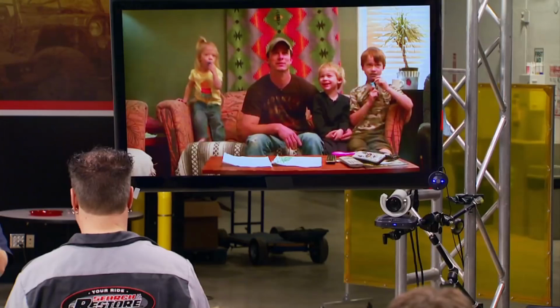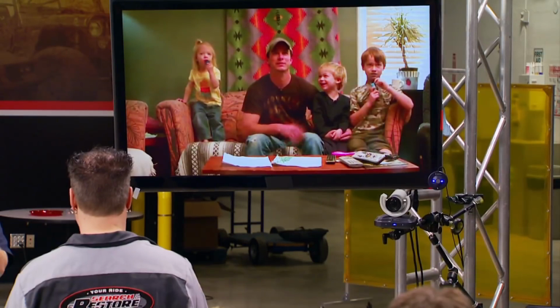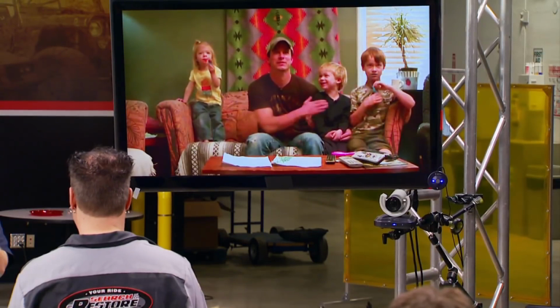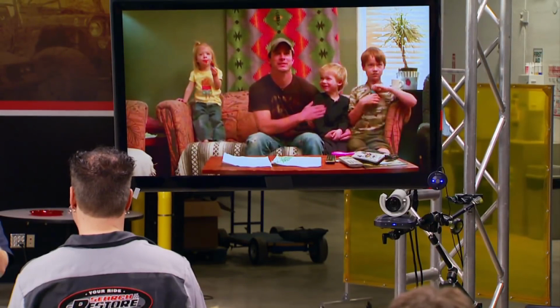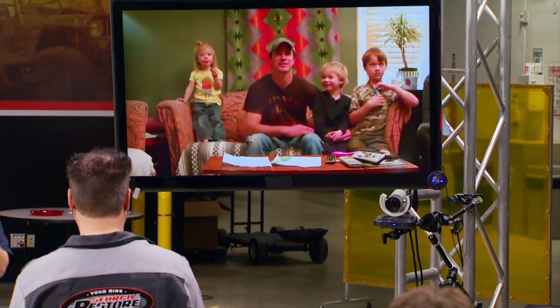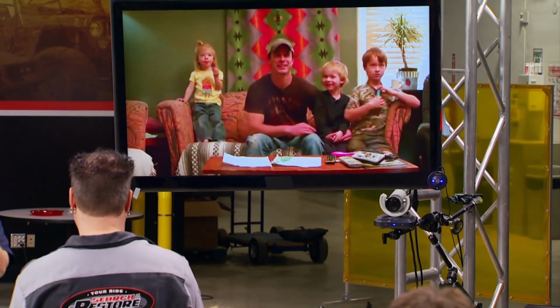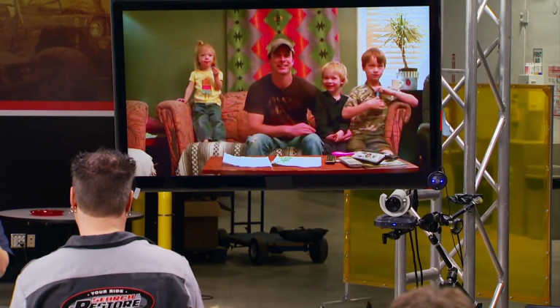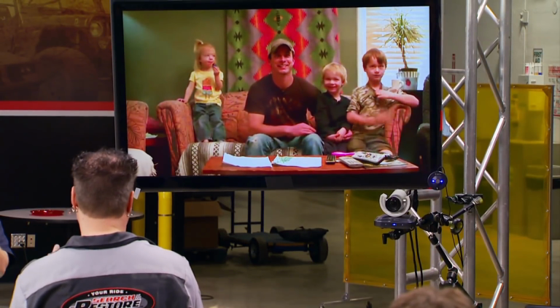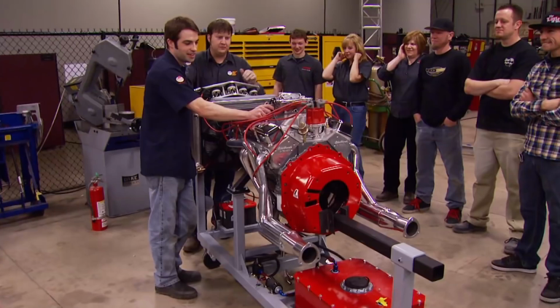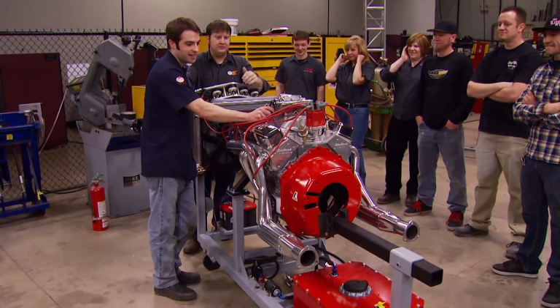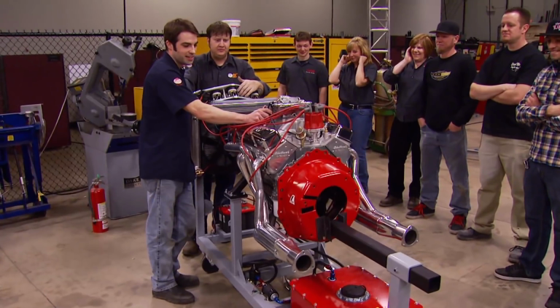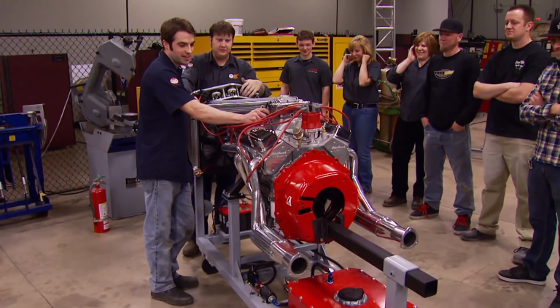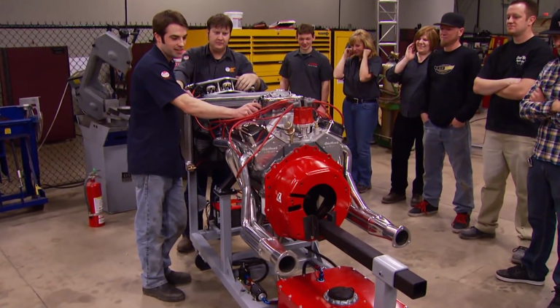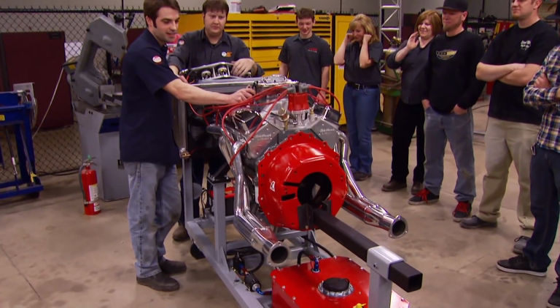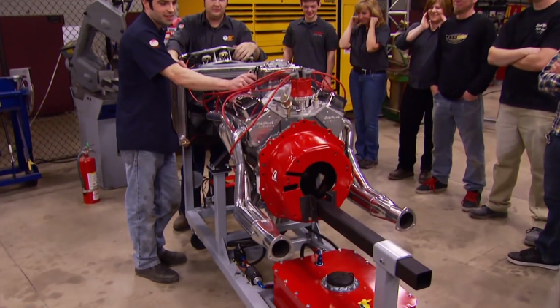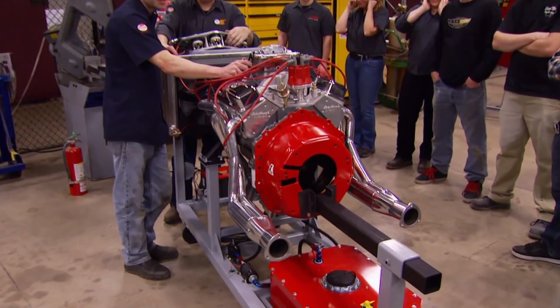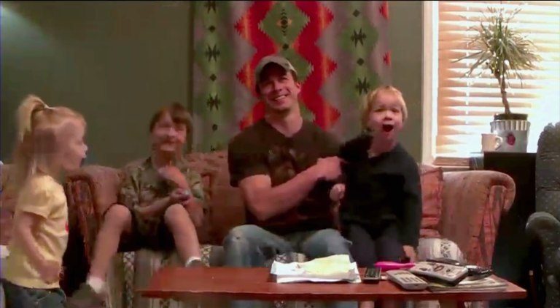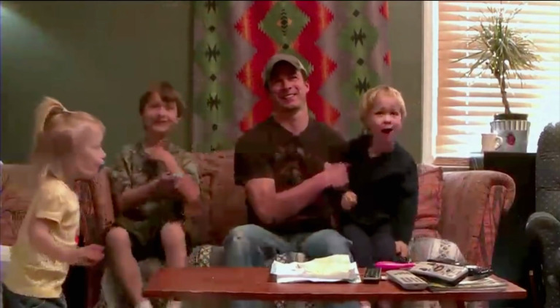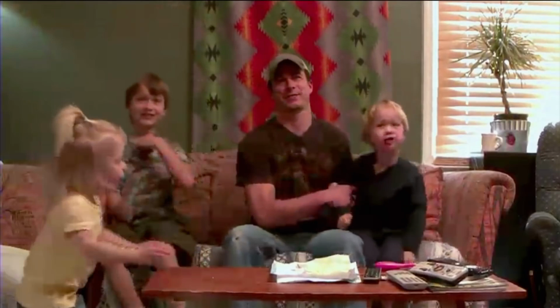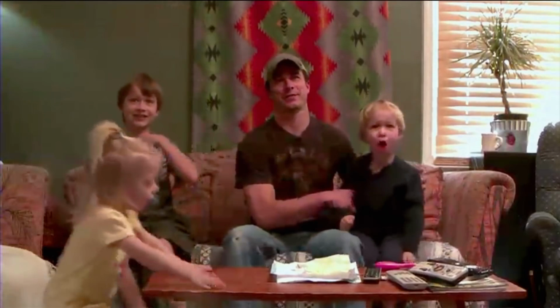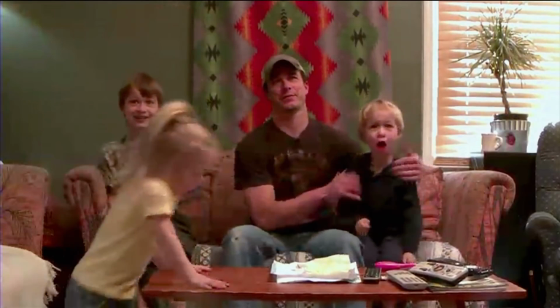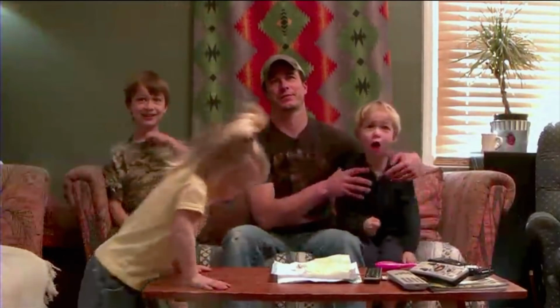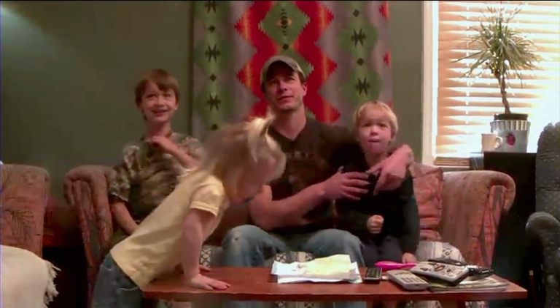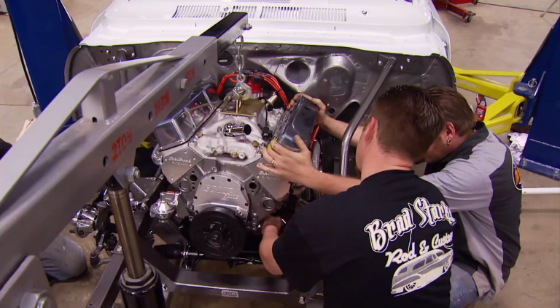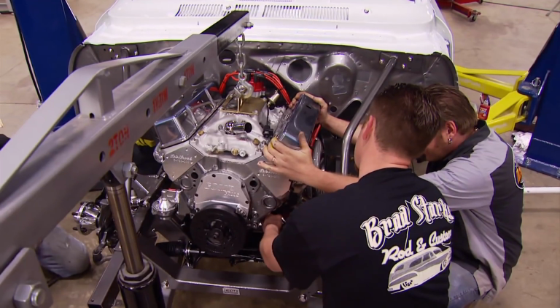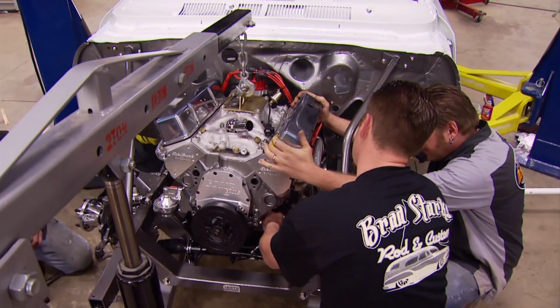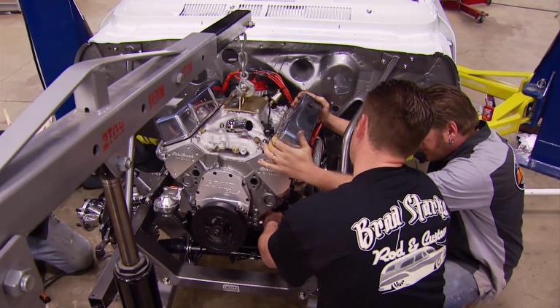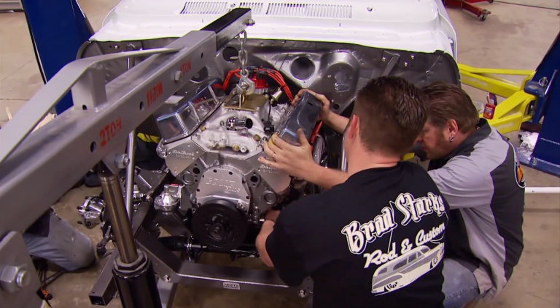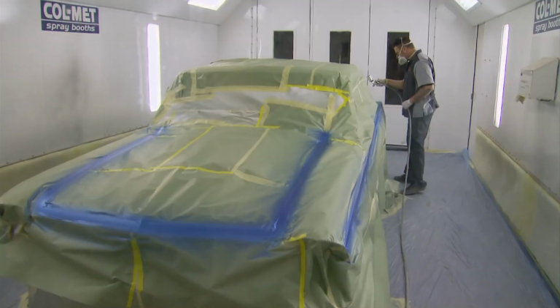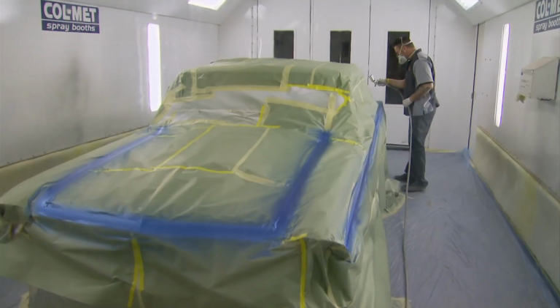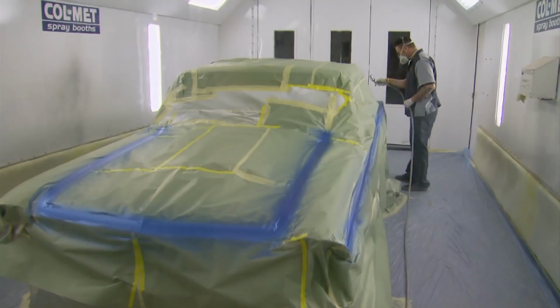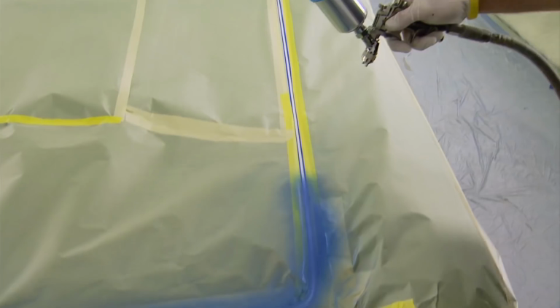Today, the family gets a sneak peek at the new power plant, followed by assembly, then paint.